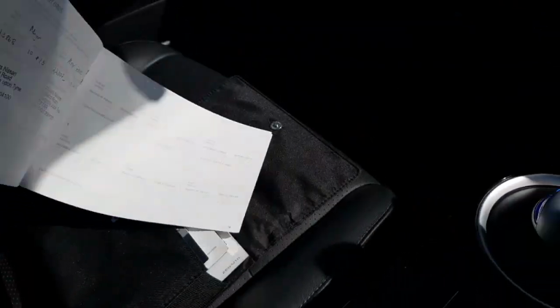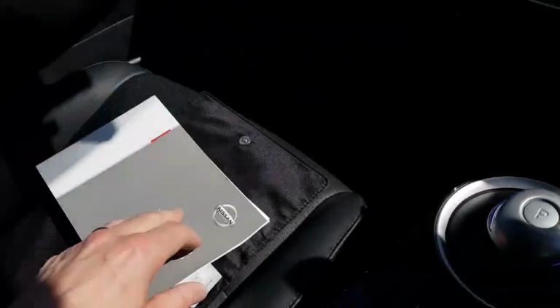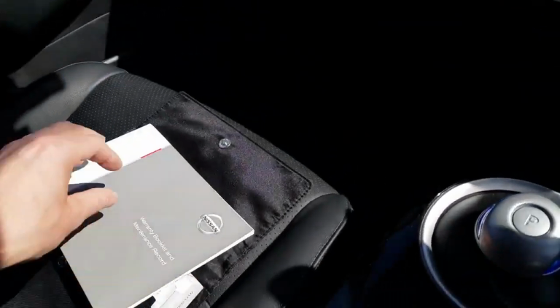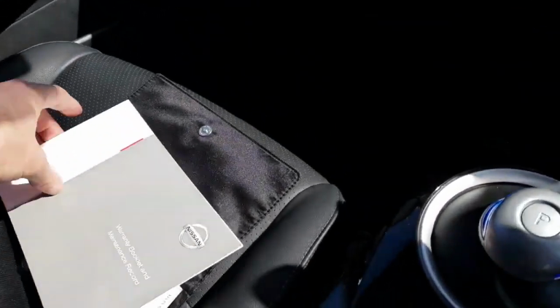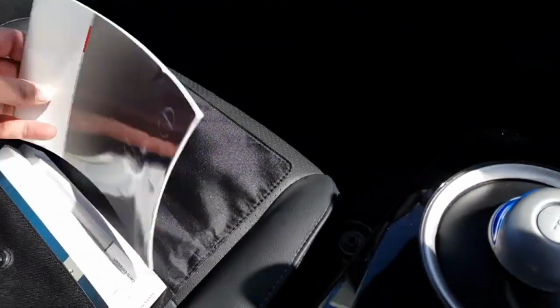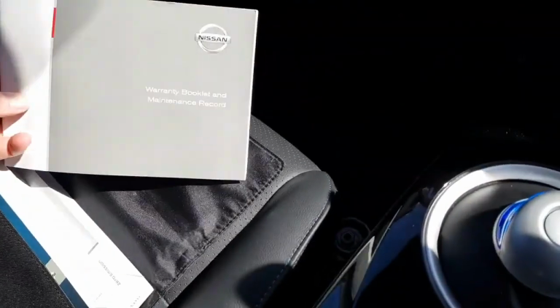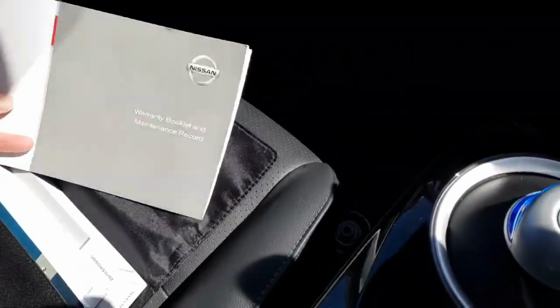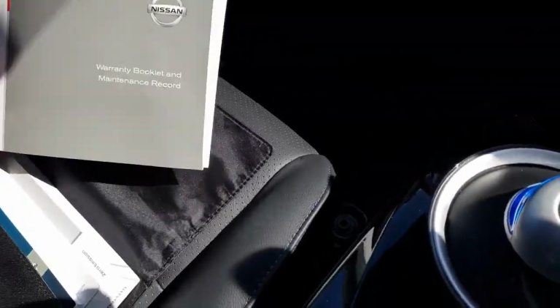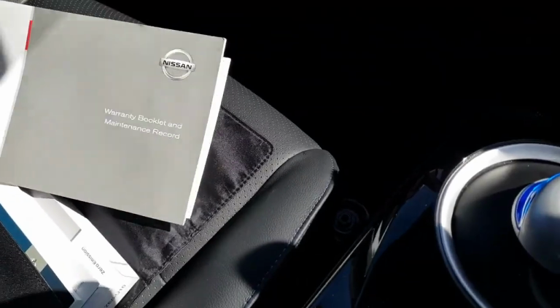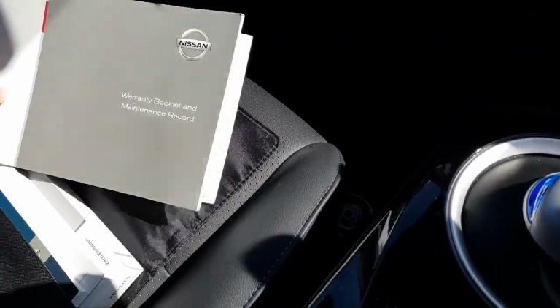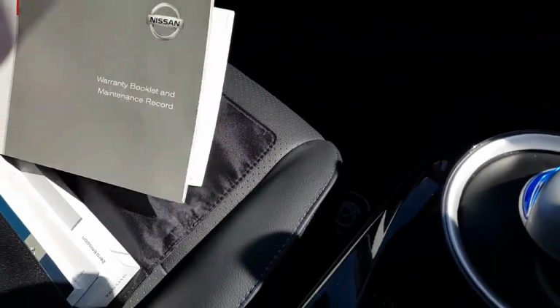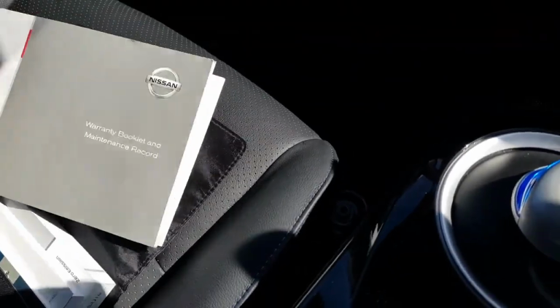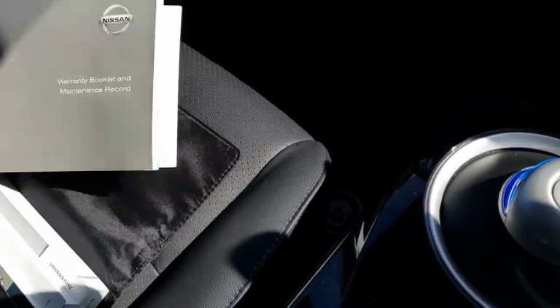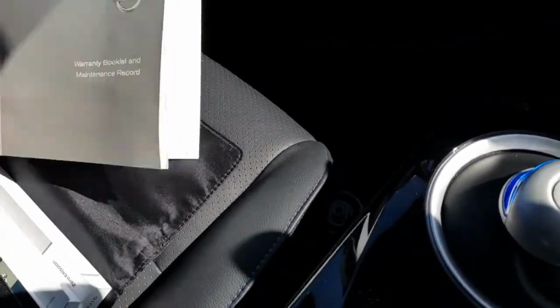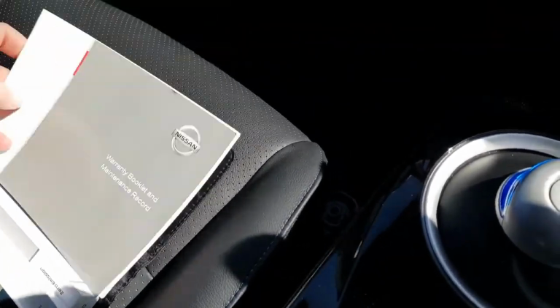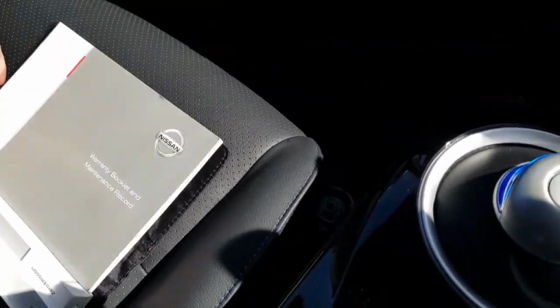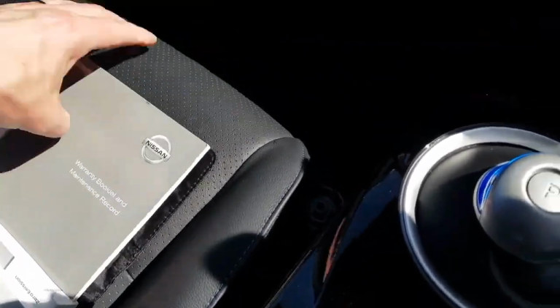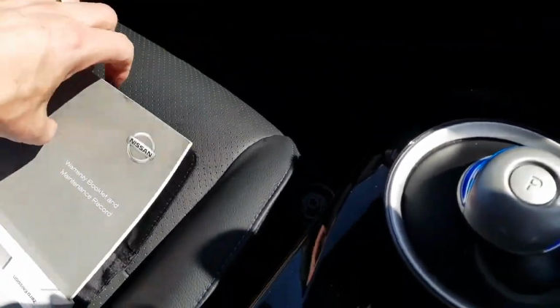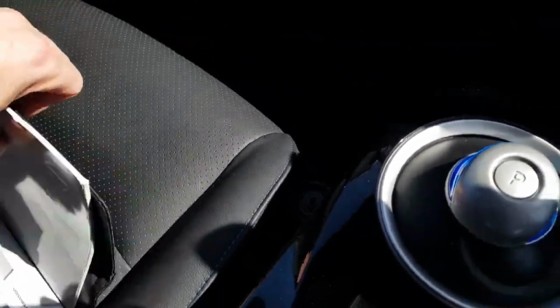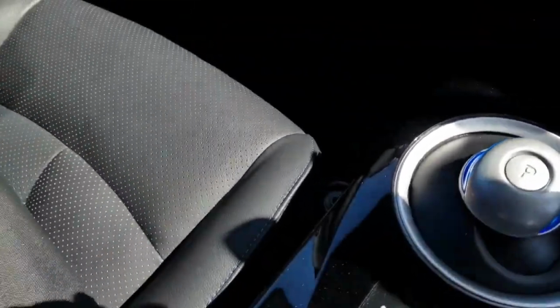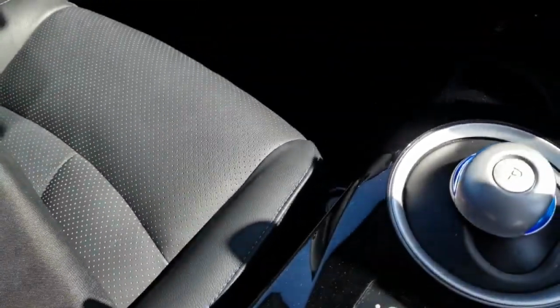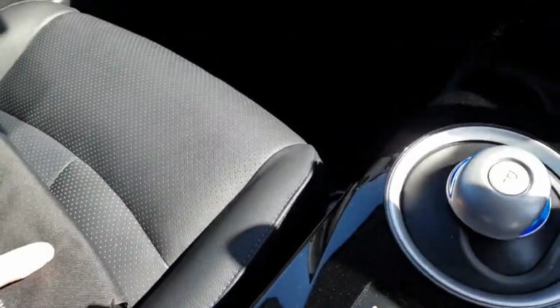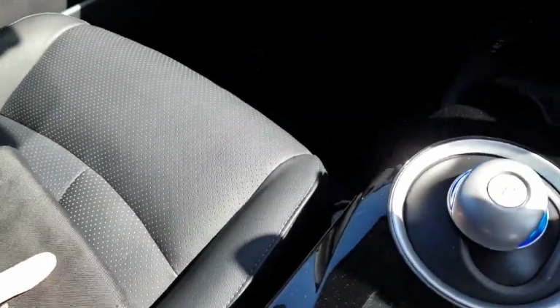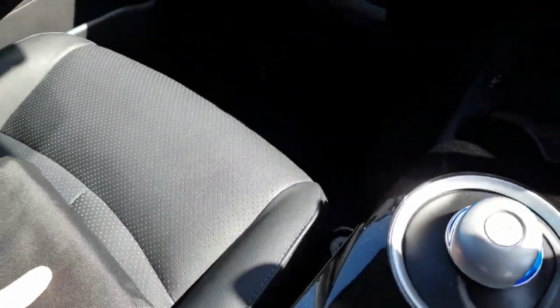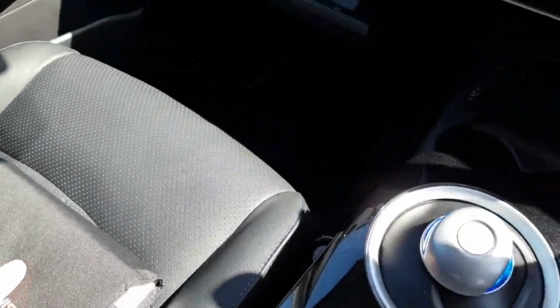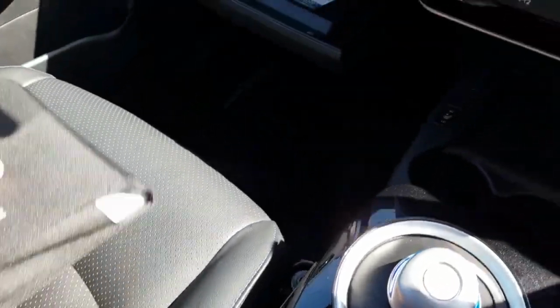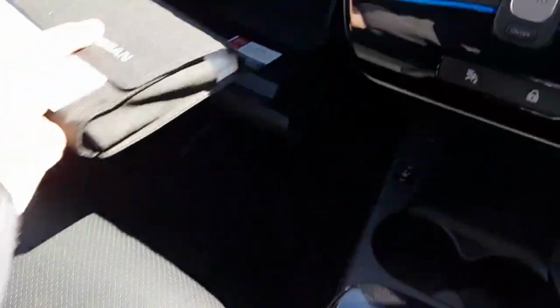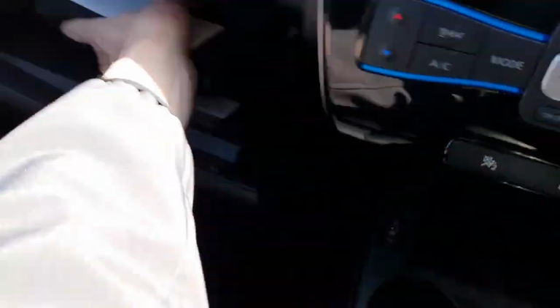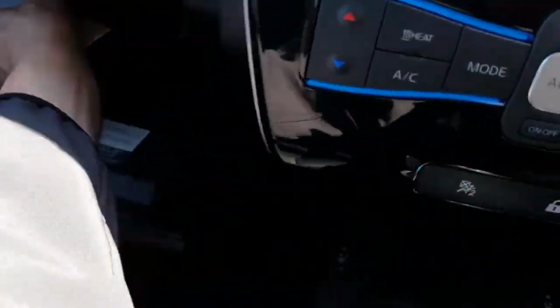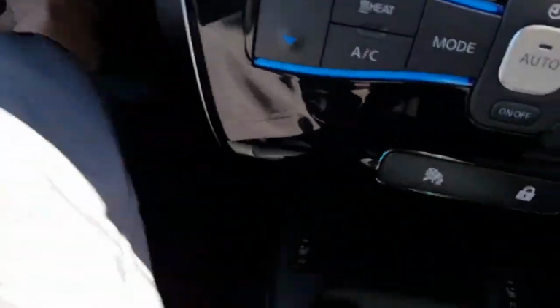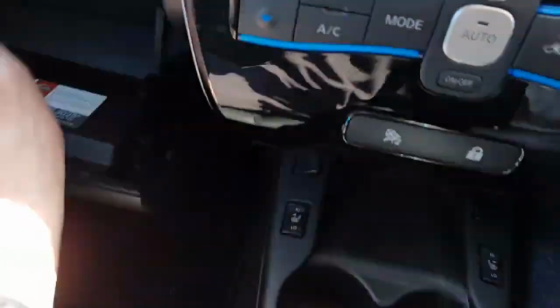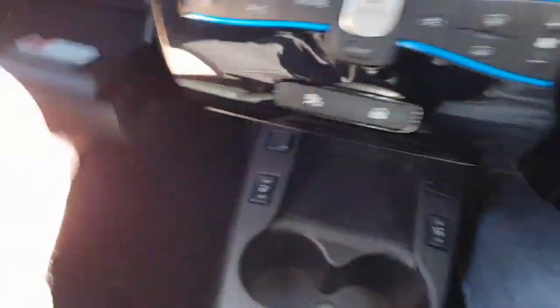The last service was on the 10th of April 2019, all at Lookers Nissan, who I work with. And like I said, this will be handed over to my customer later on this afternoon here on Orkney.